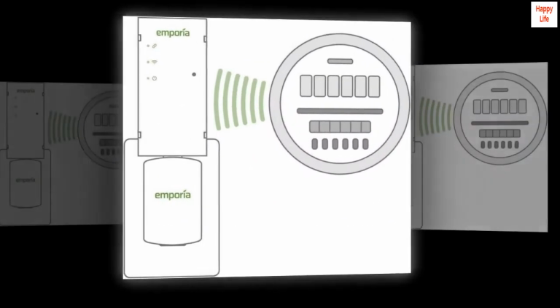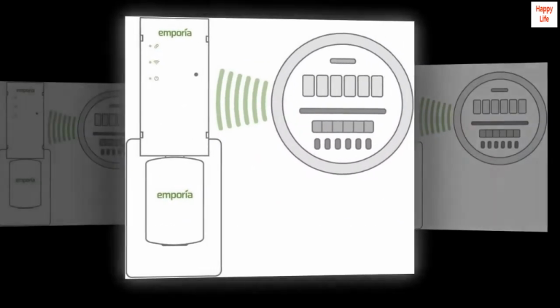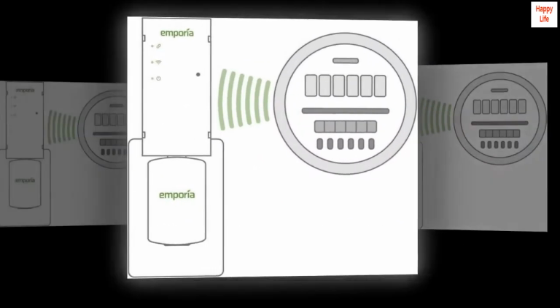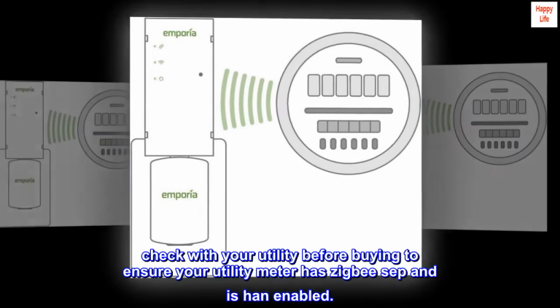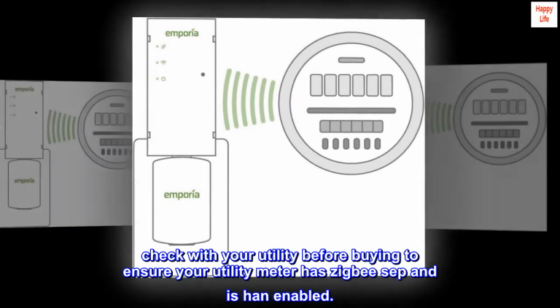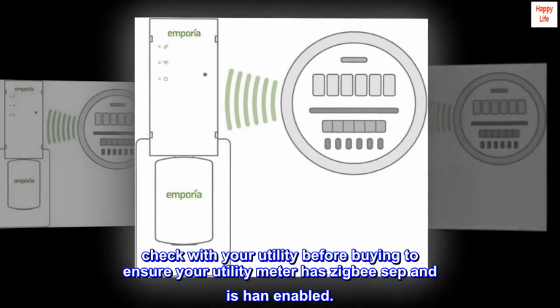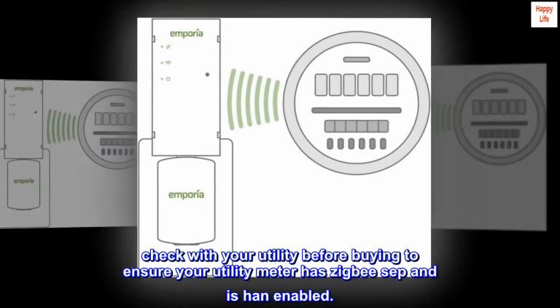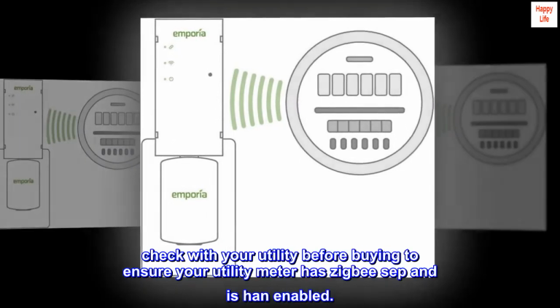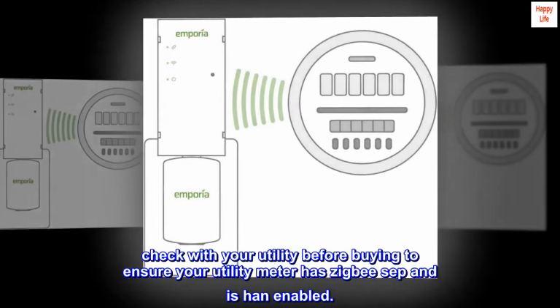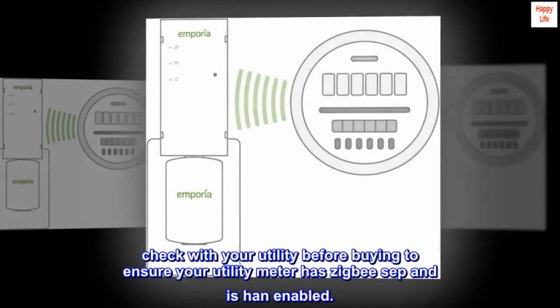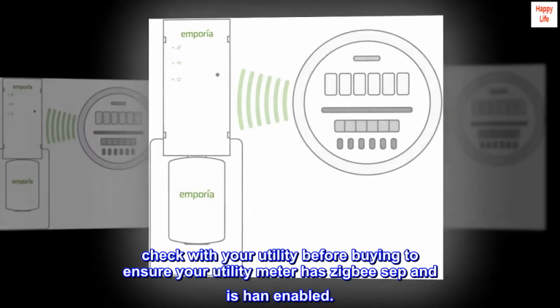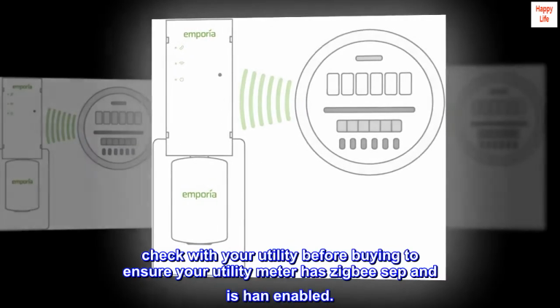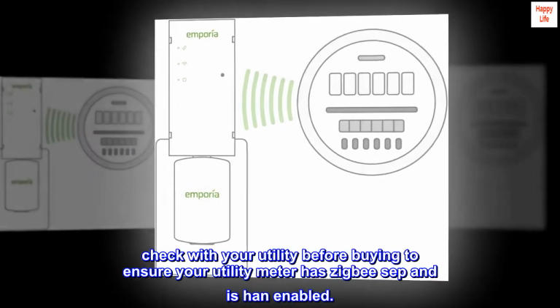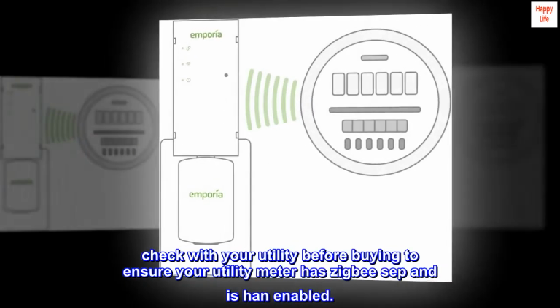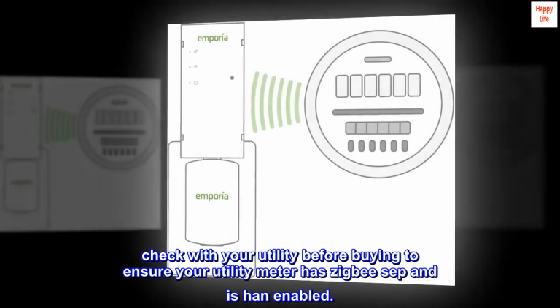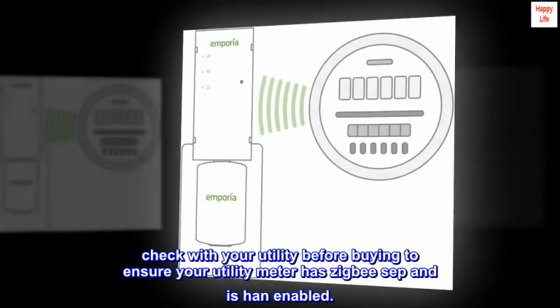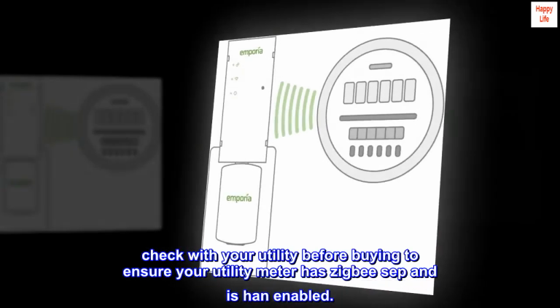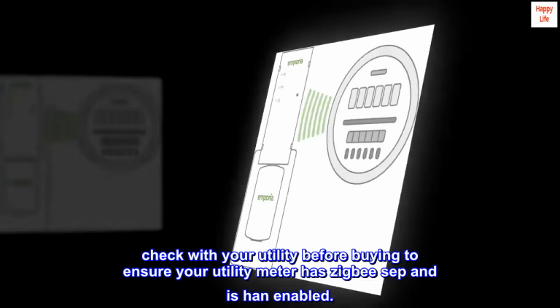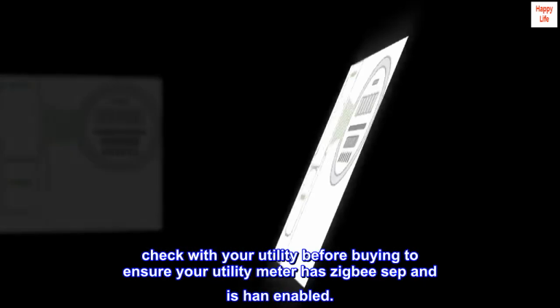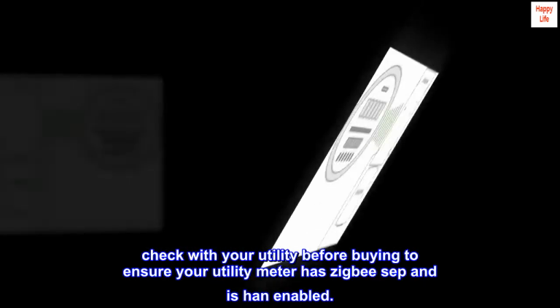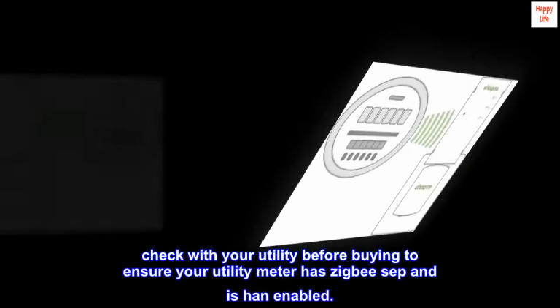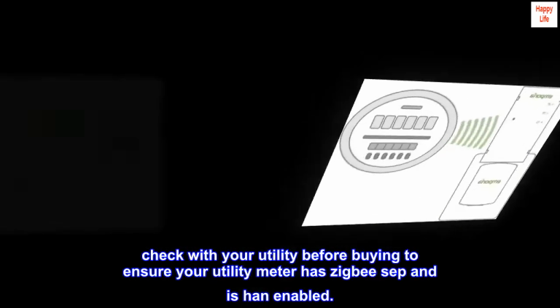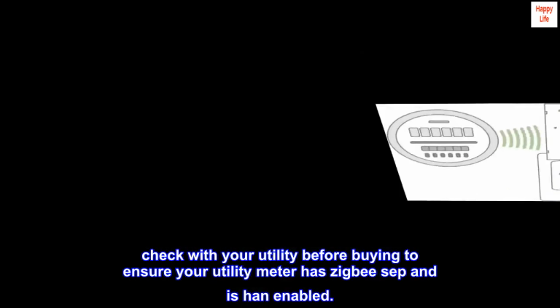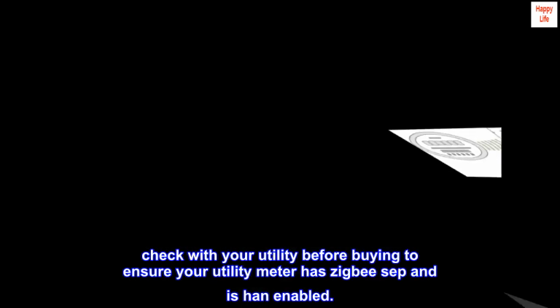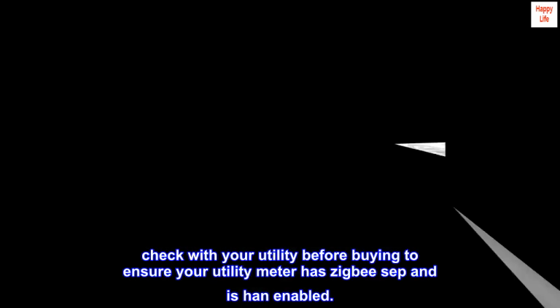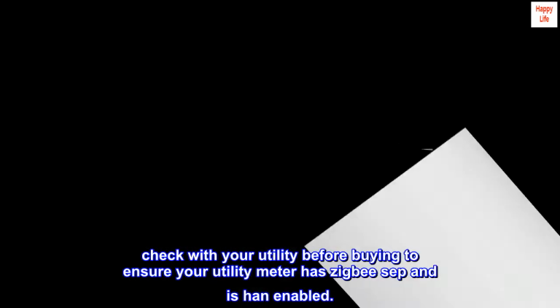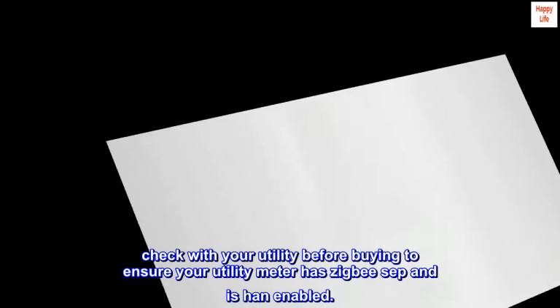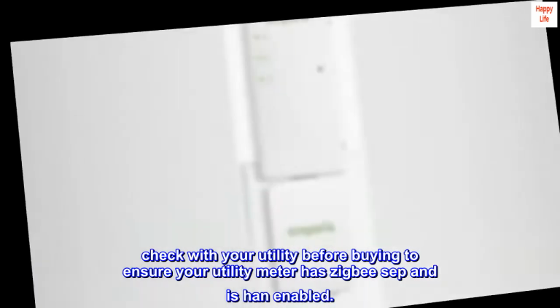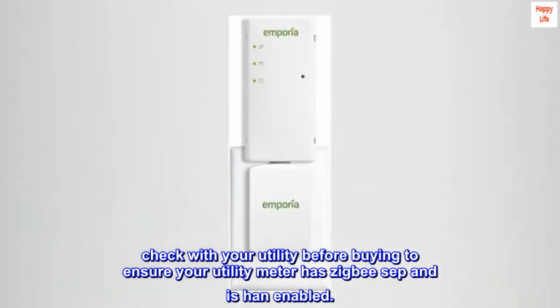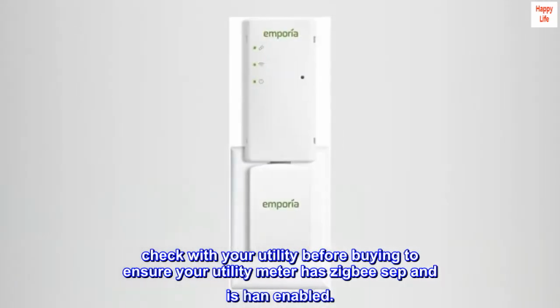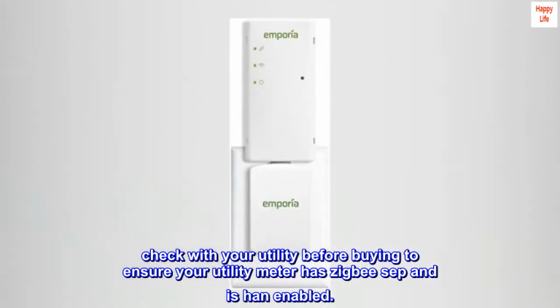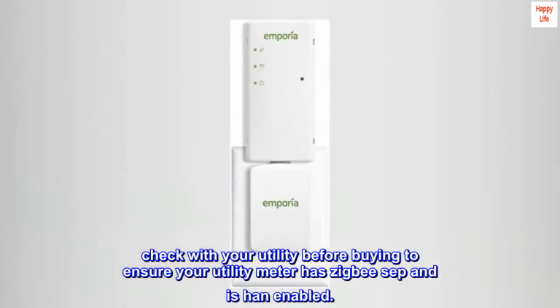Check with your utility before buying to ensure your utility meter has ZigBee SEP and is HAN enabled.